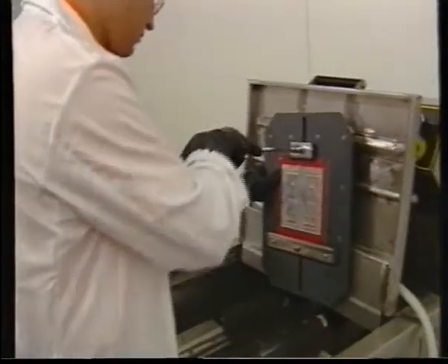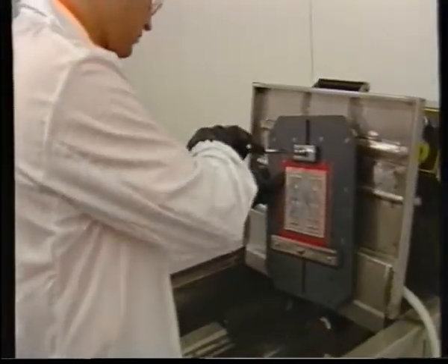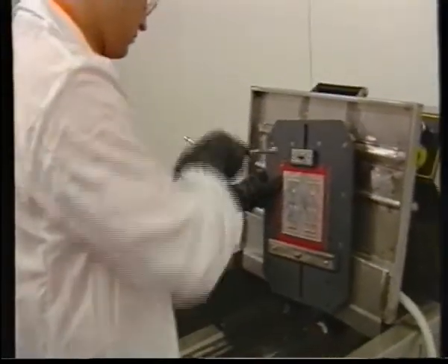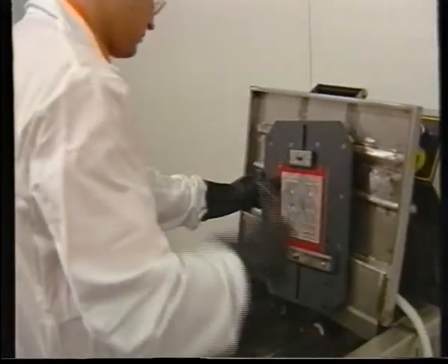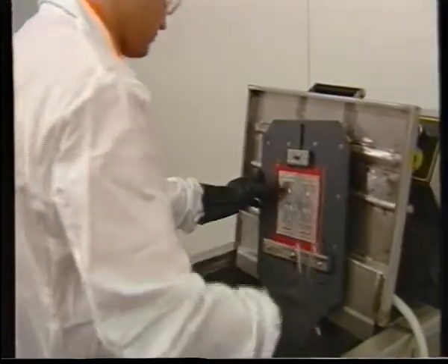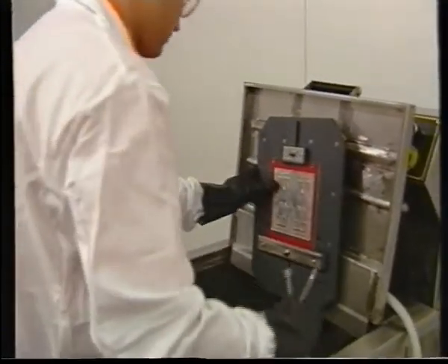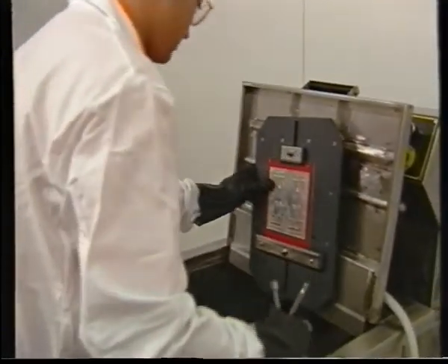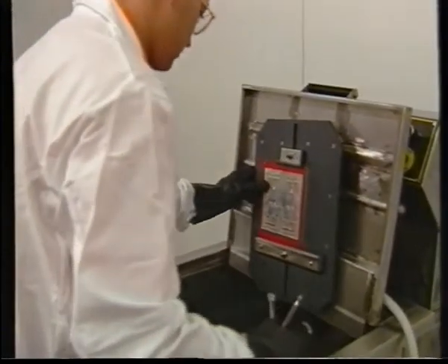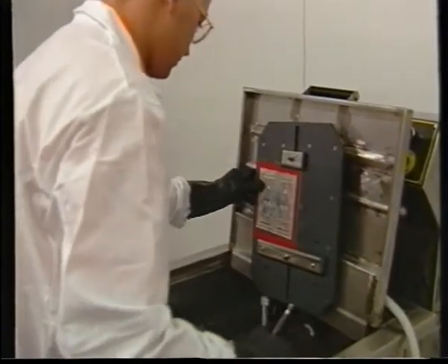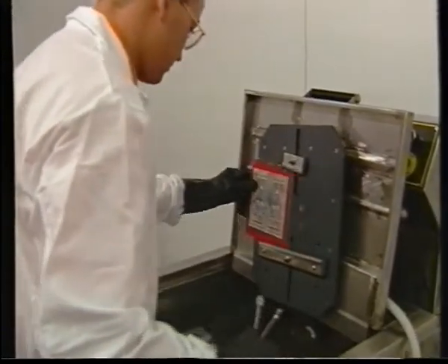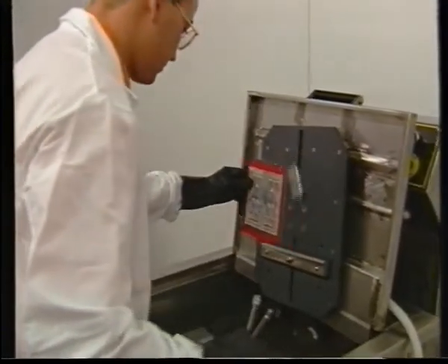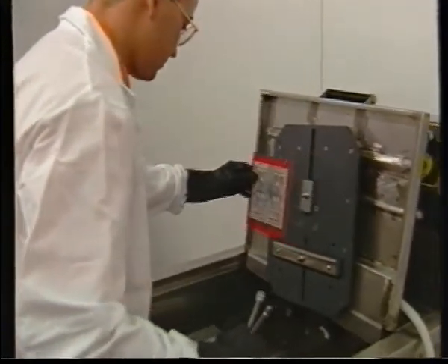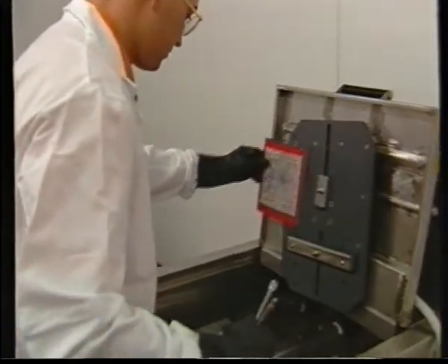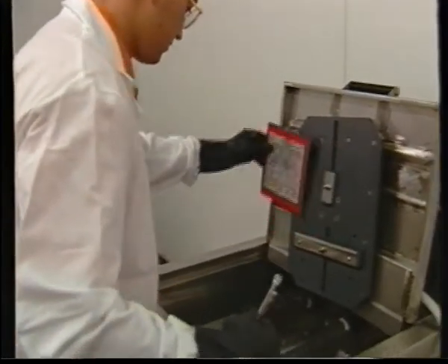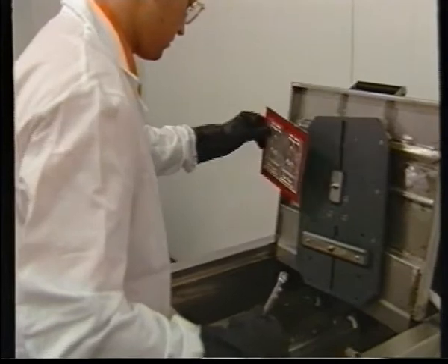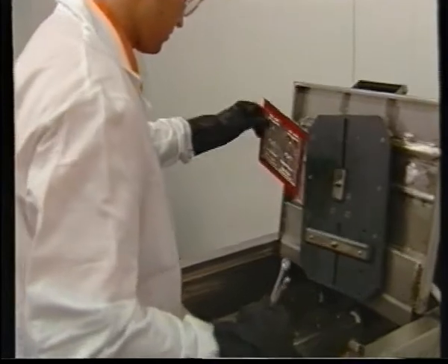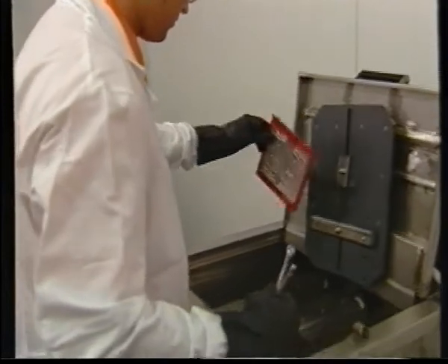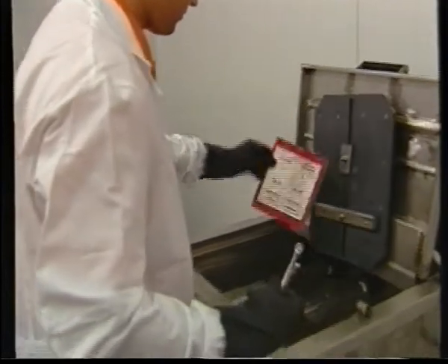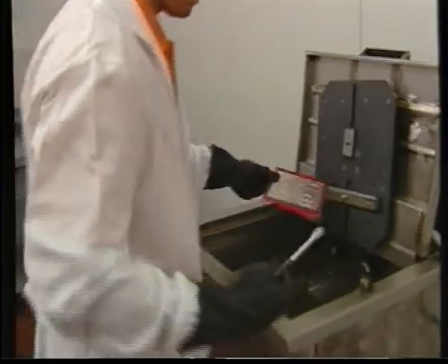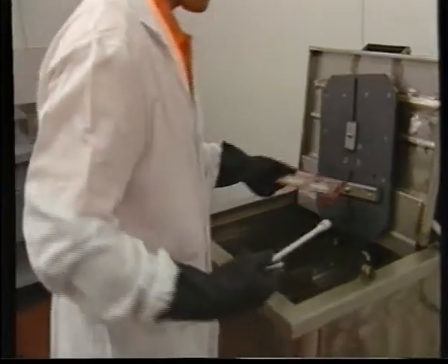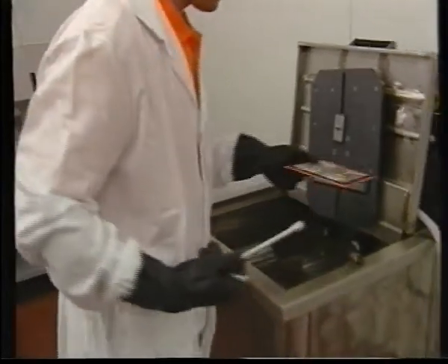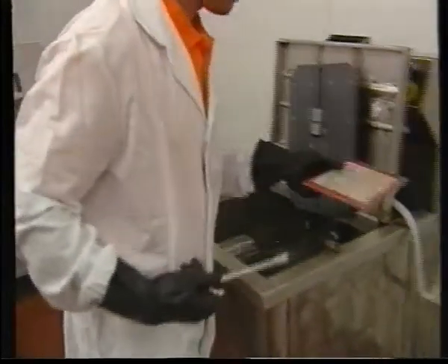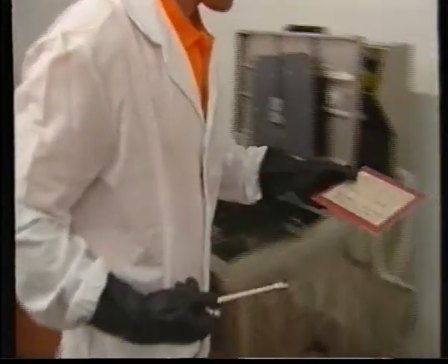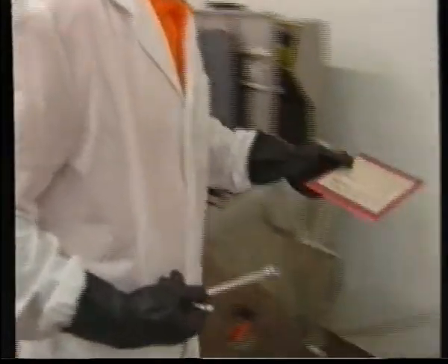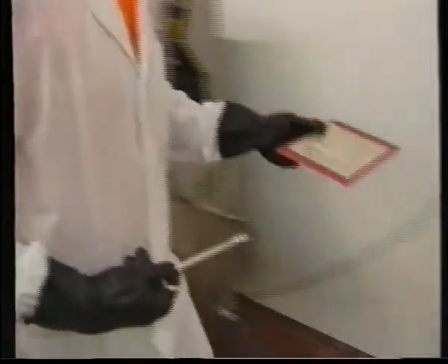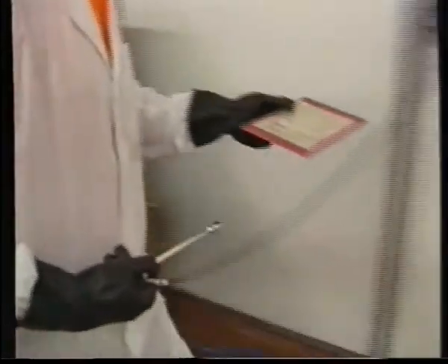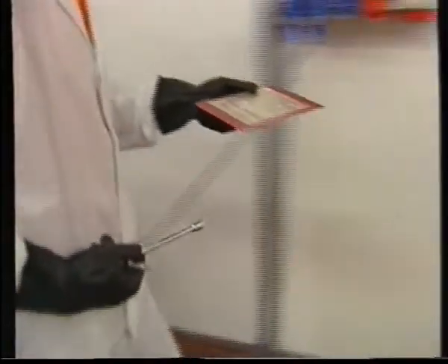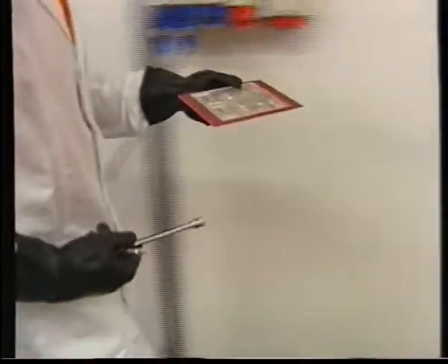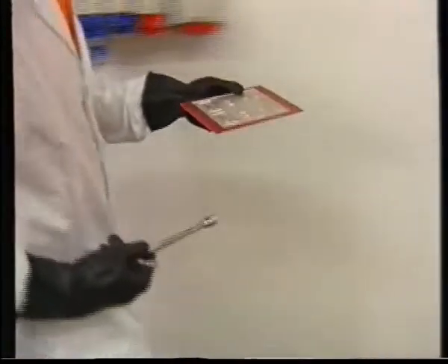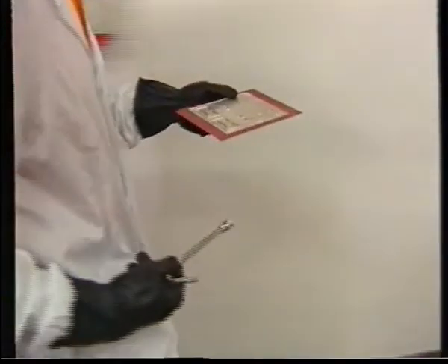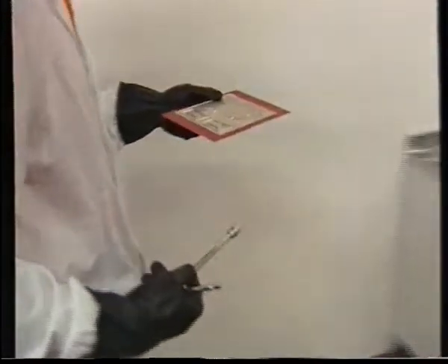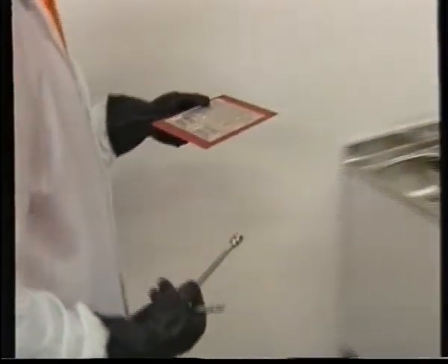Now you can remove the completed plate and after washing it with fresh water, it is ready to be used.